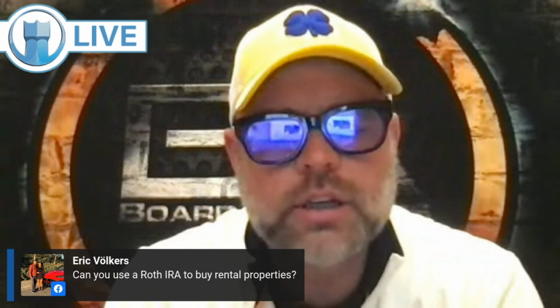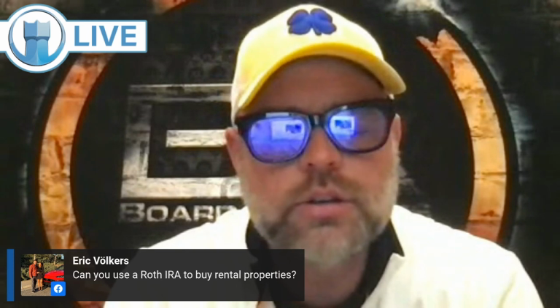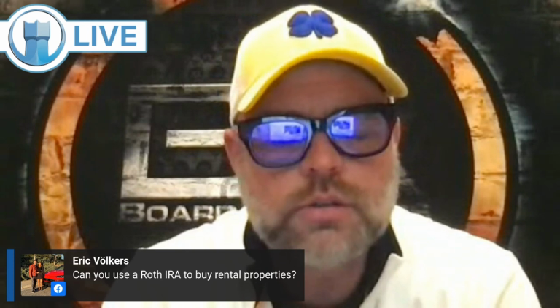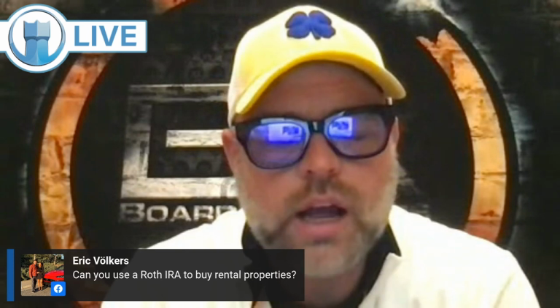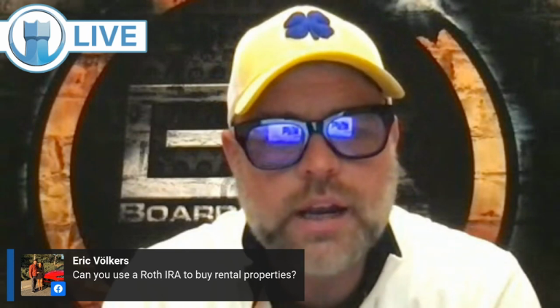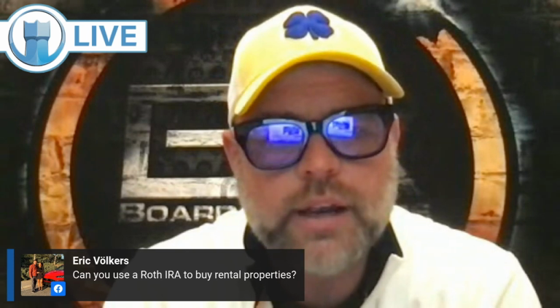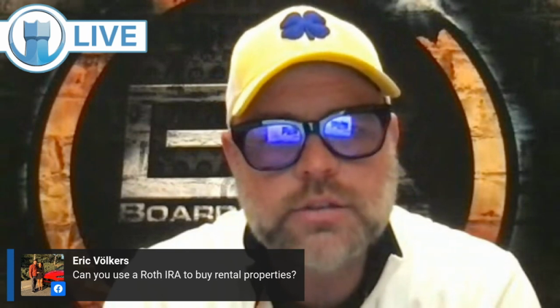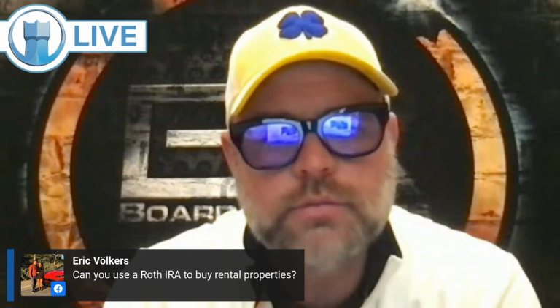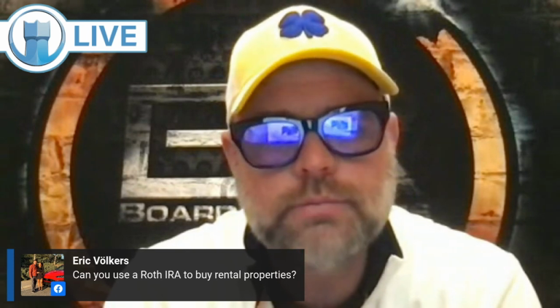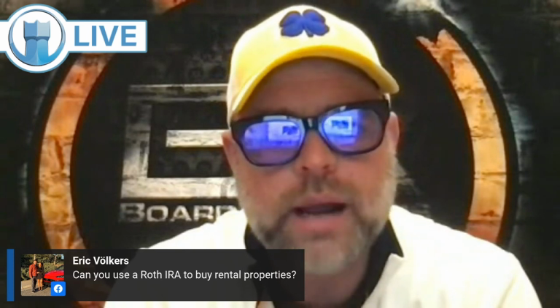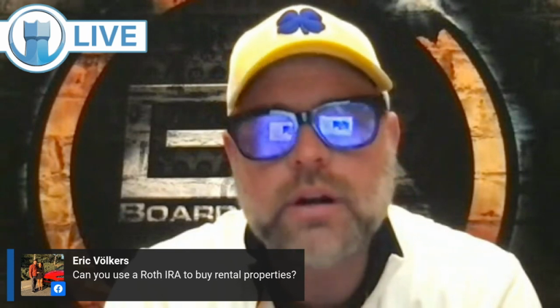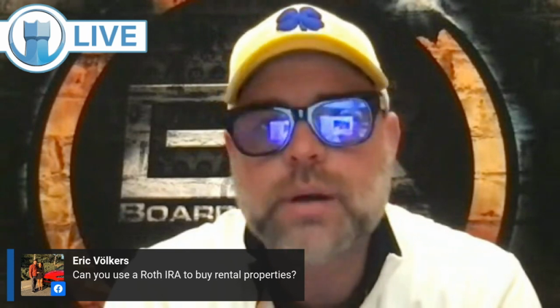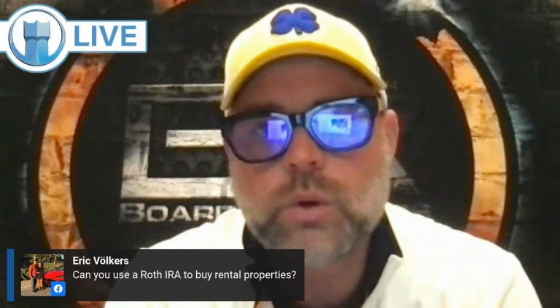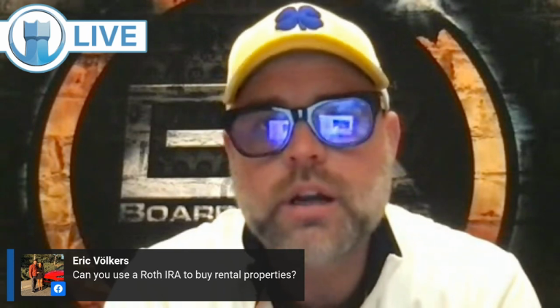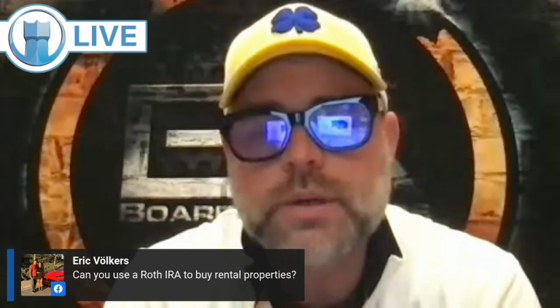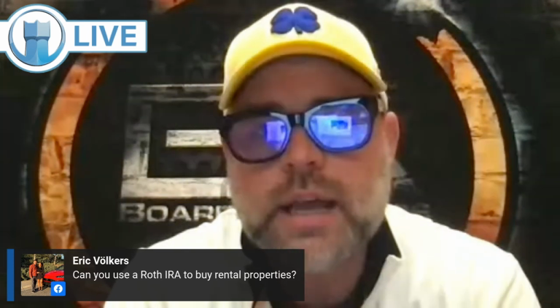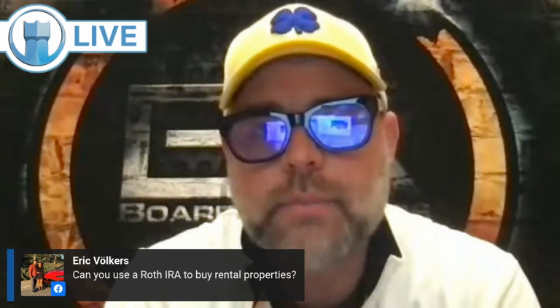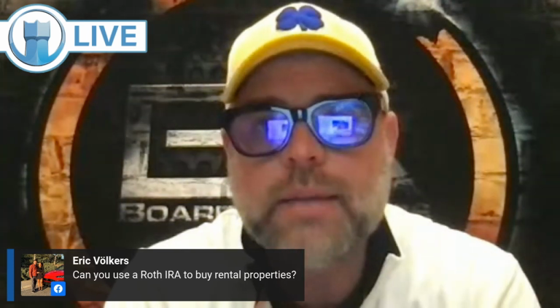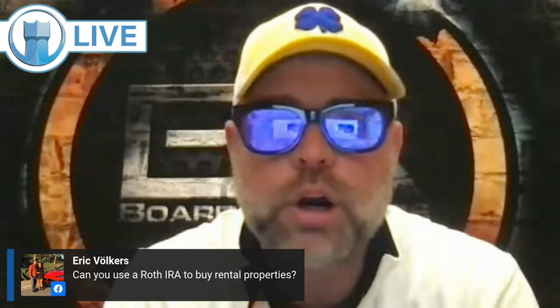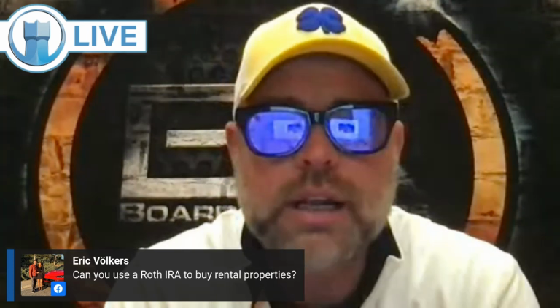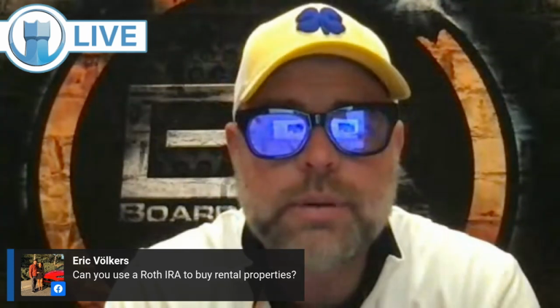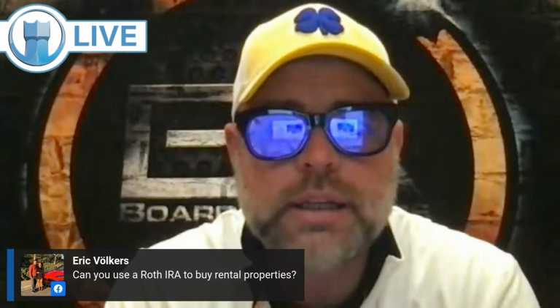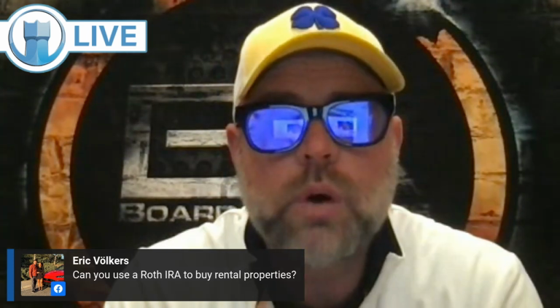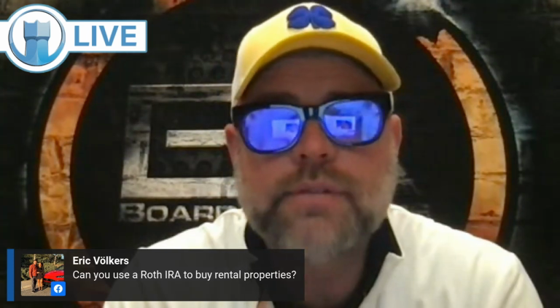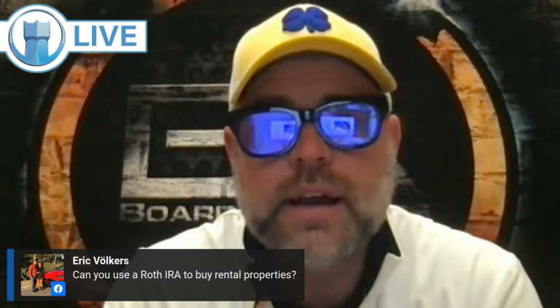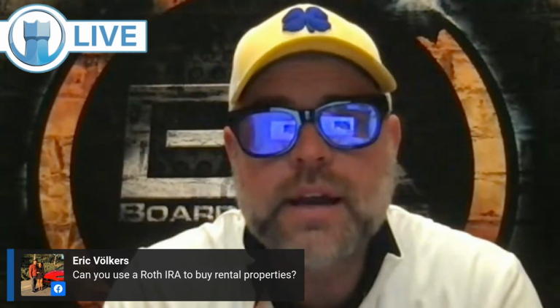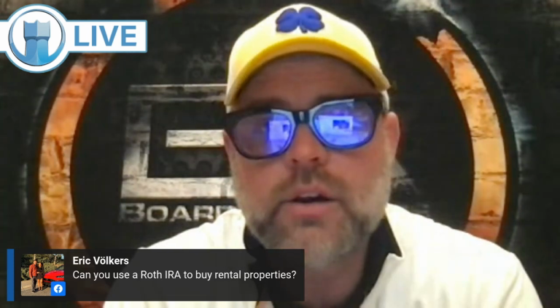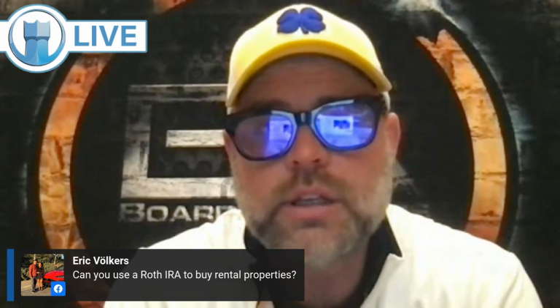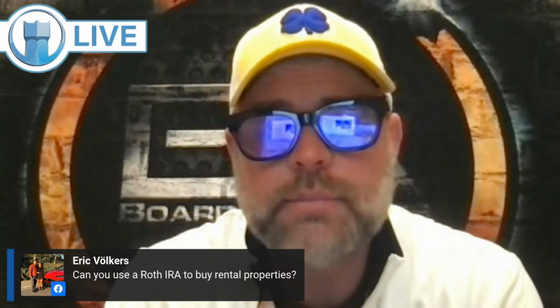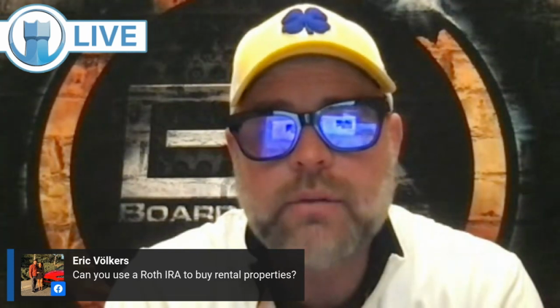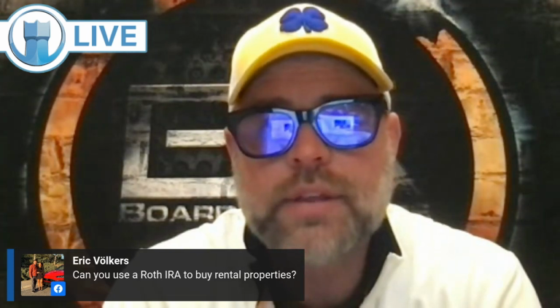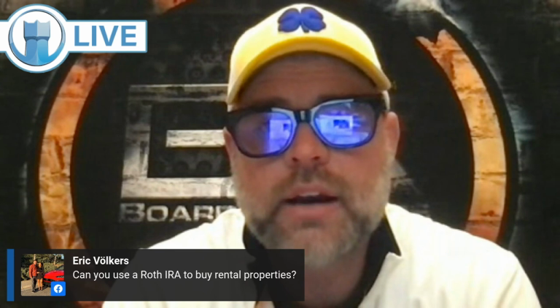Can you use a Roth IRA to buy rental property? 100% — my apartment complex, one of them I own inside my Roth IRA.